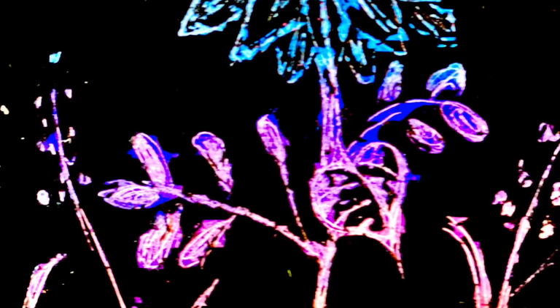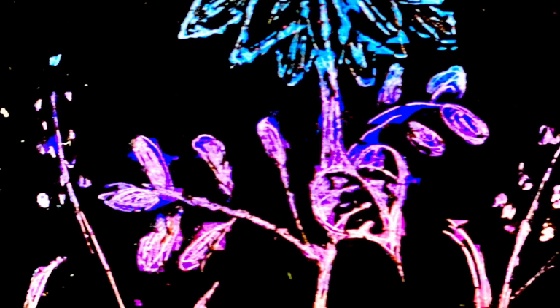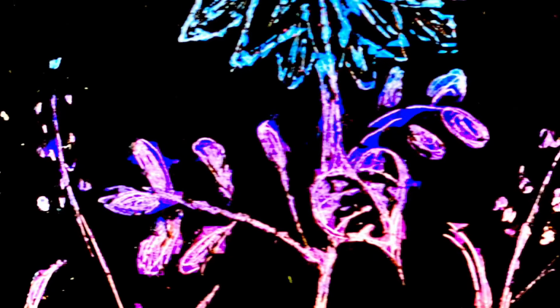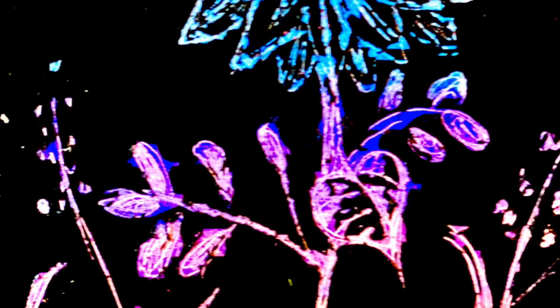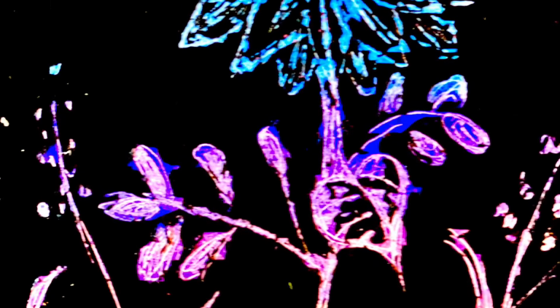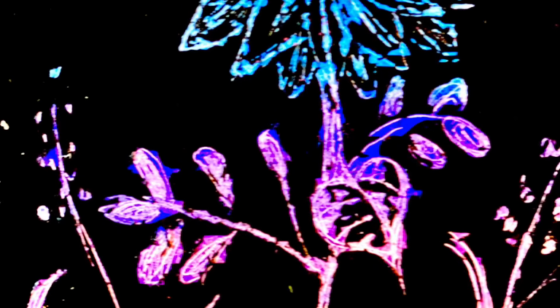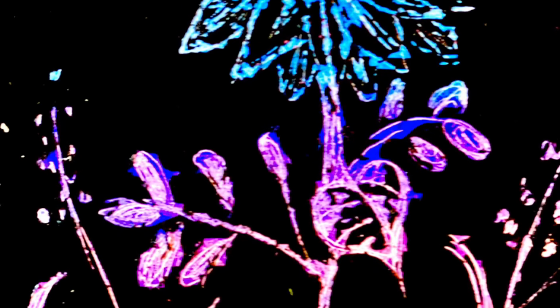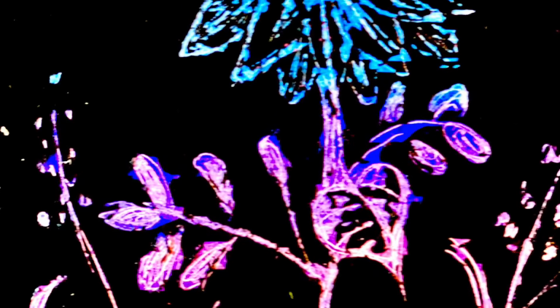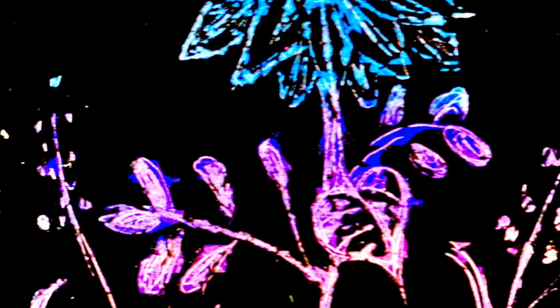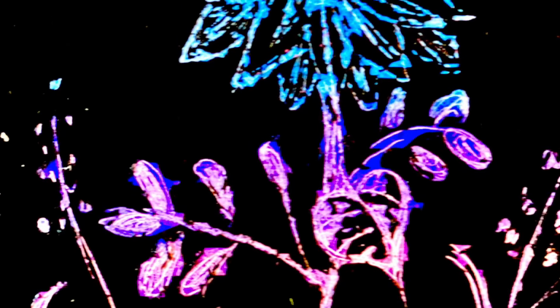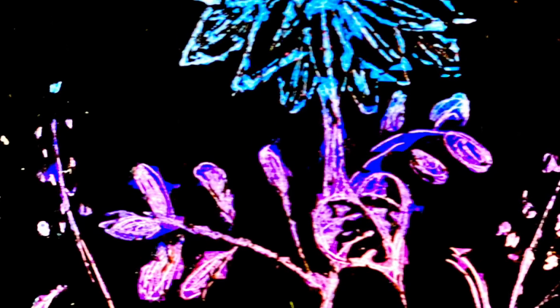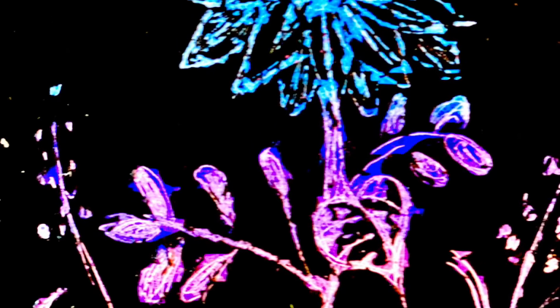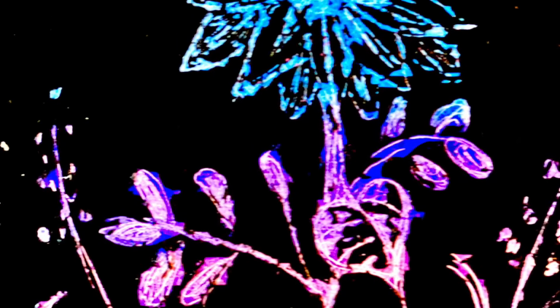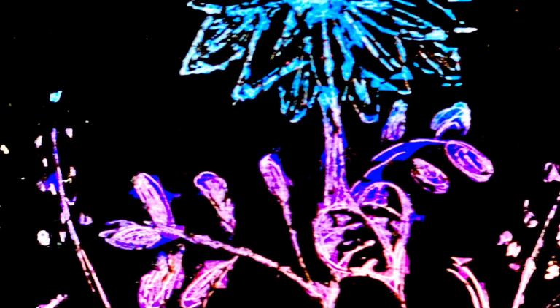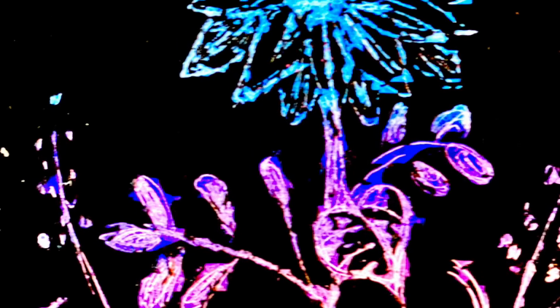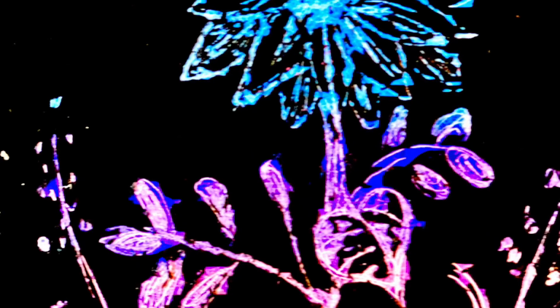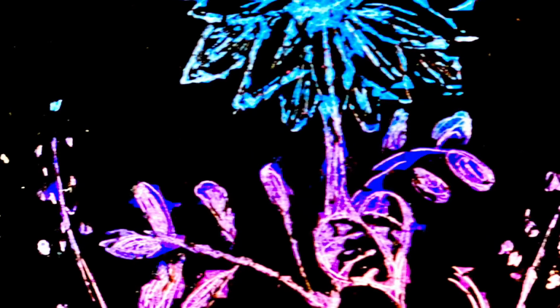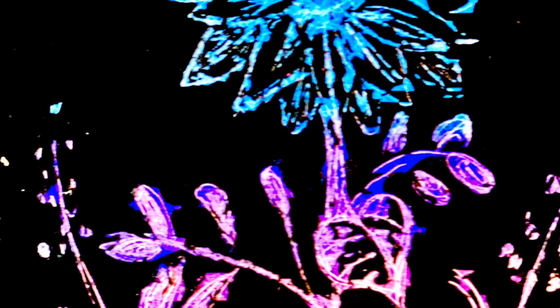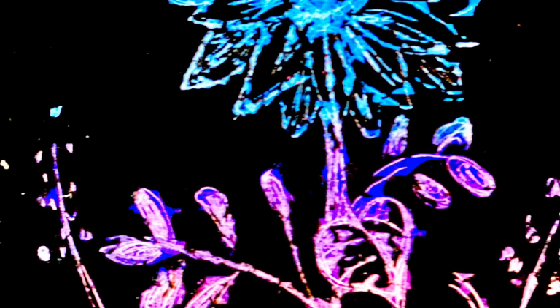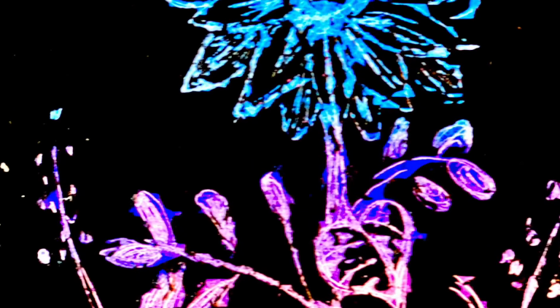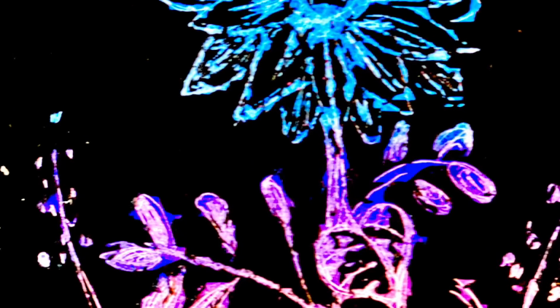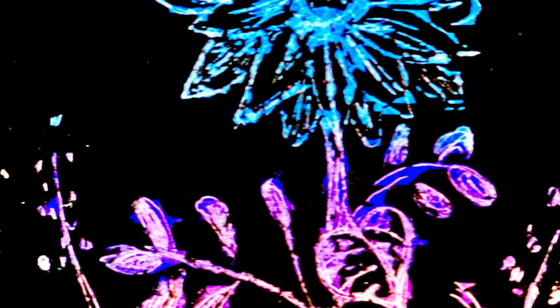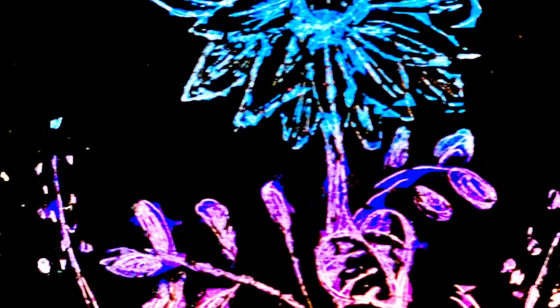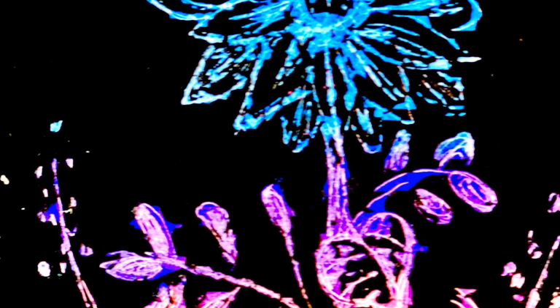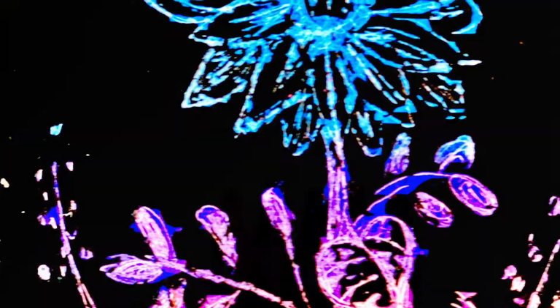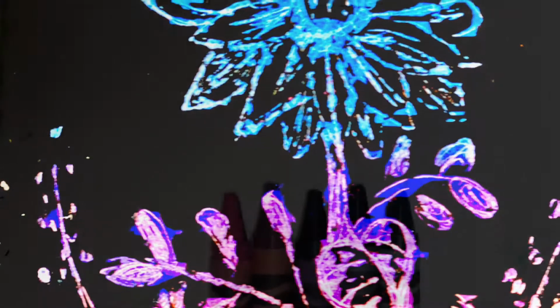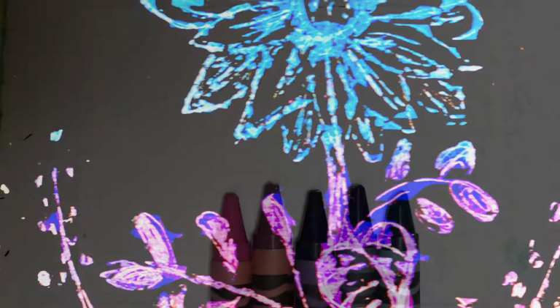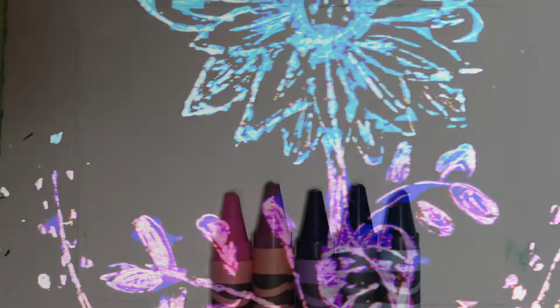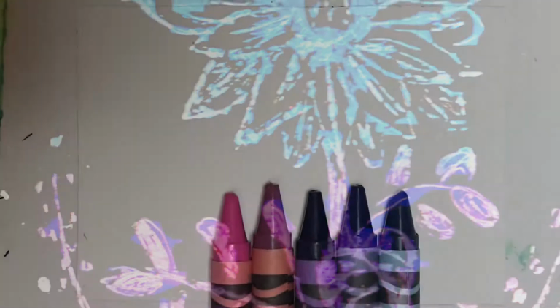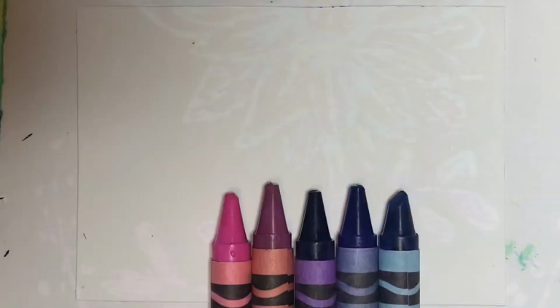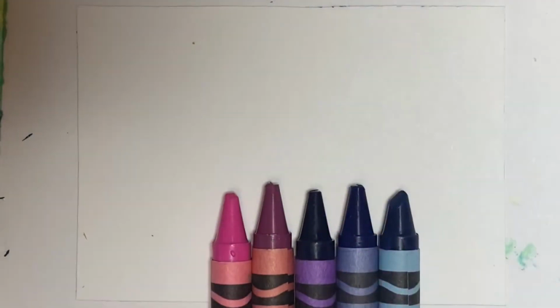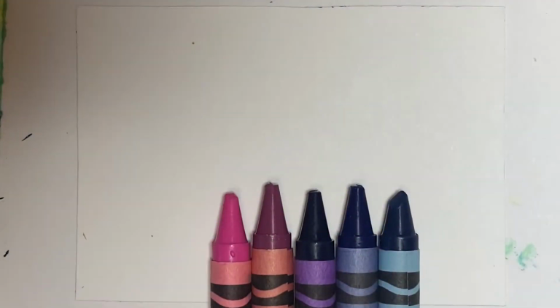Hello, my name is Lorna and today we're going to be learning how to make our own etching paper.